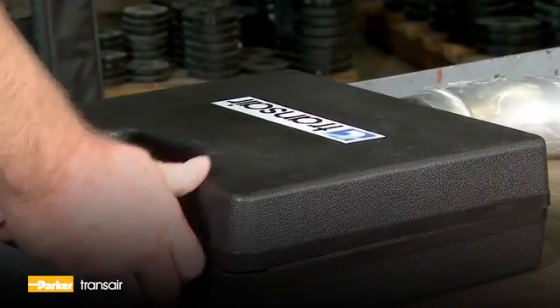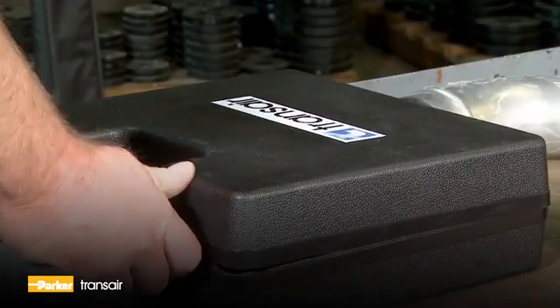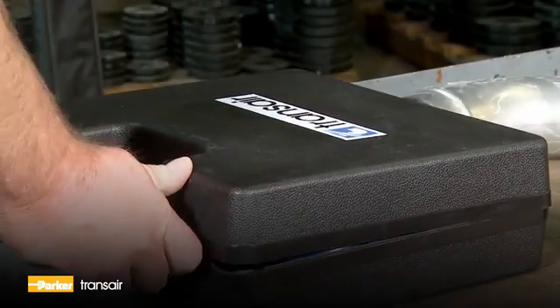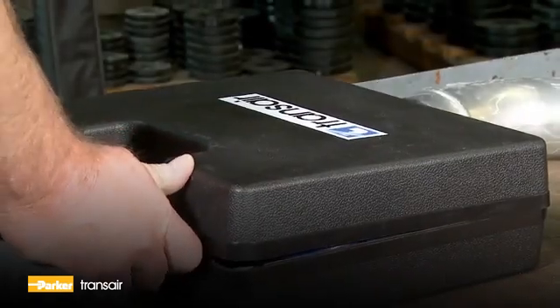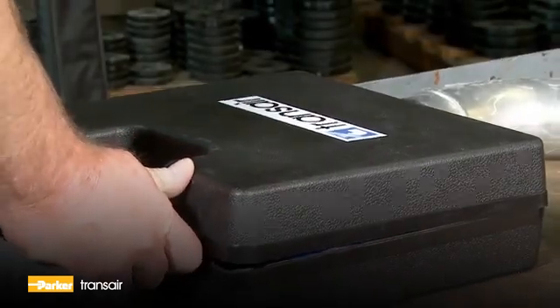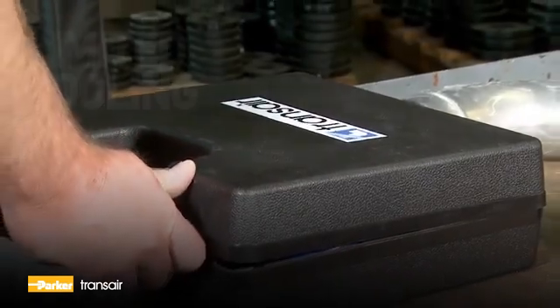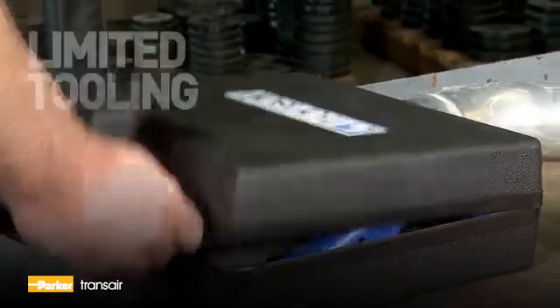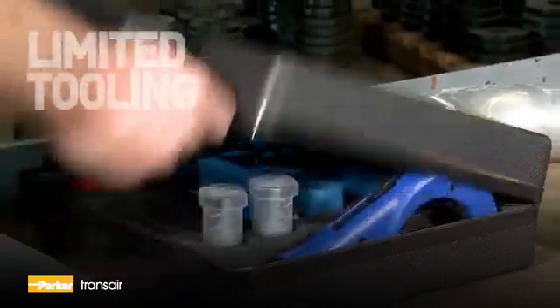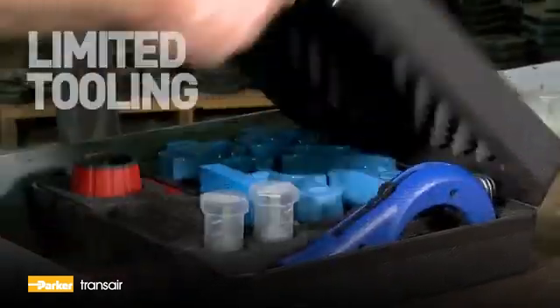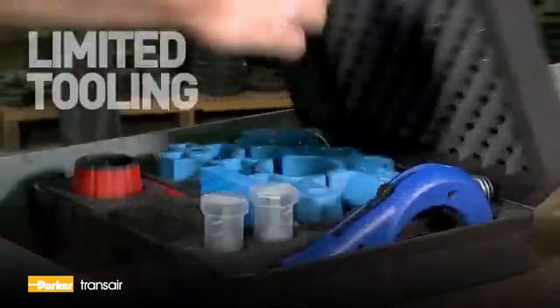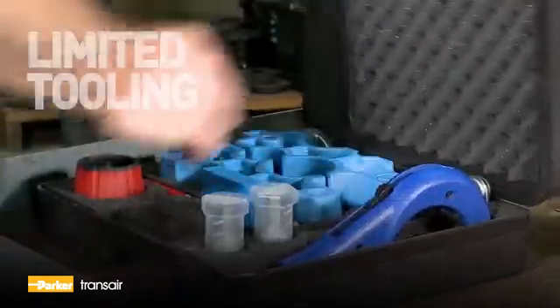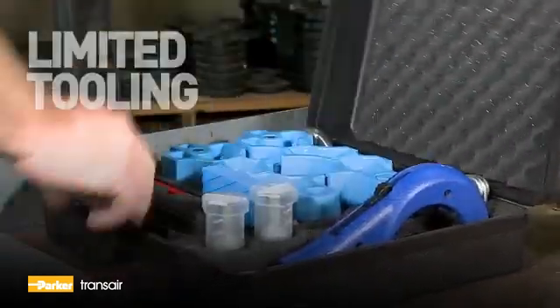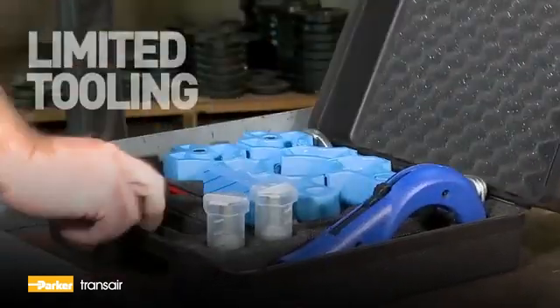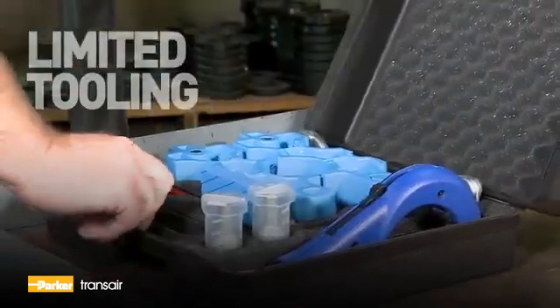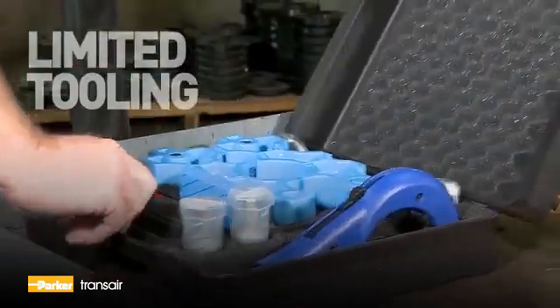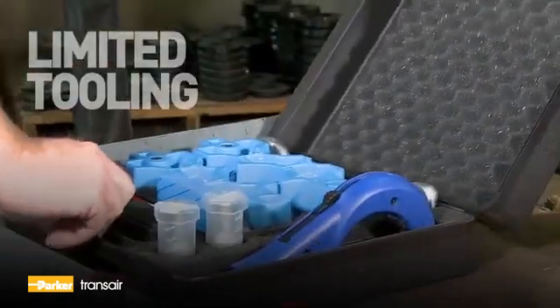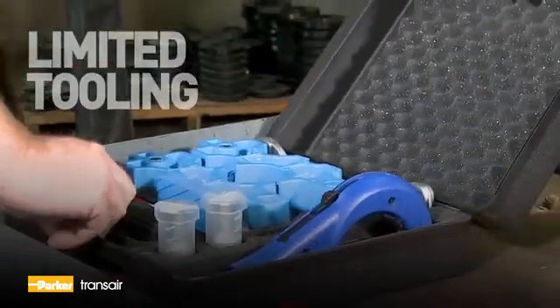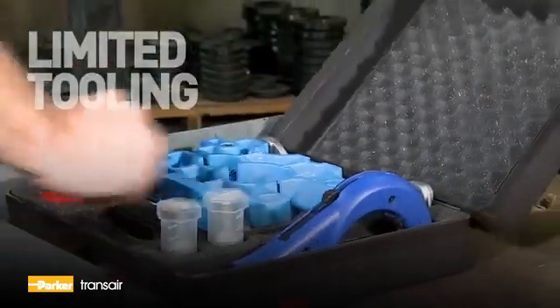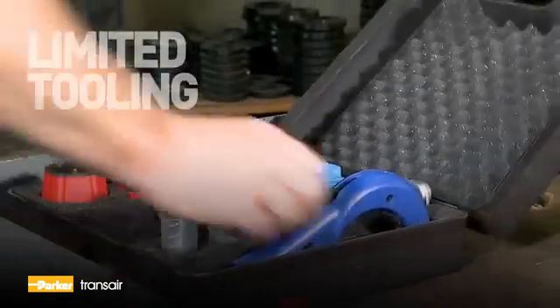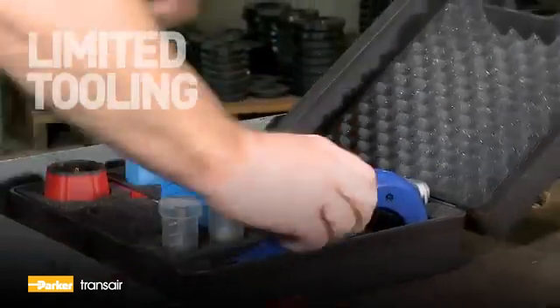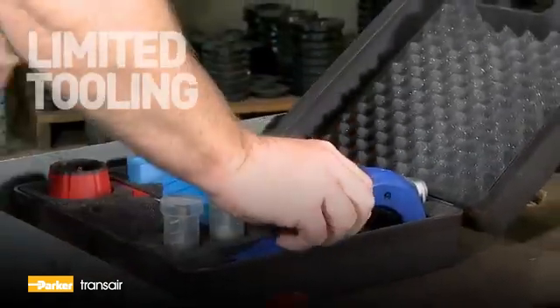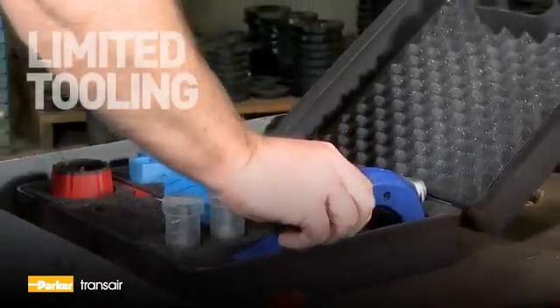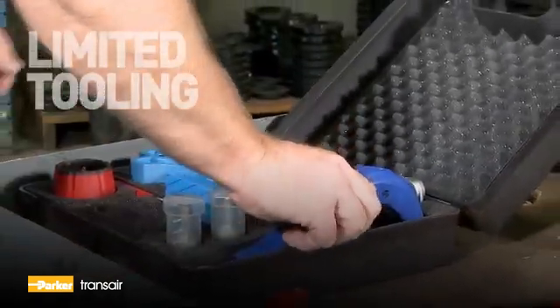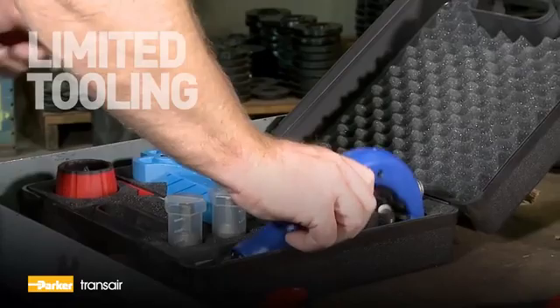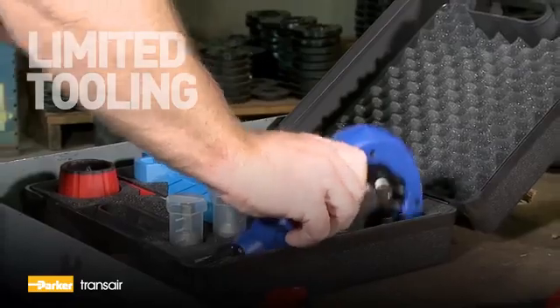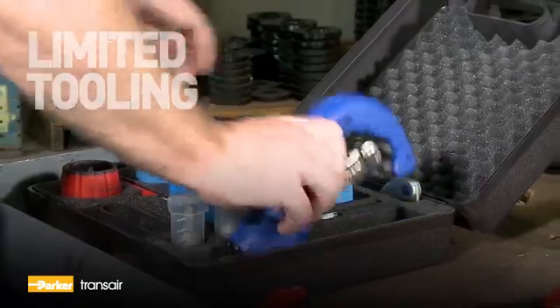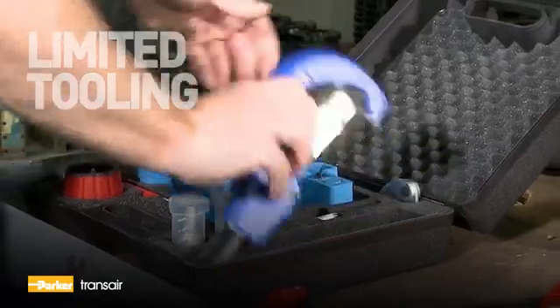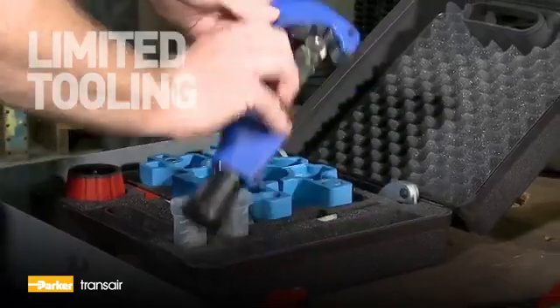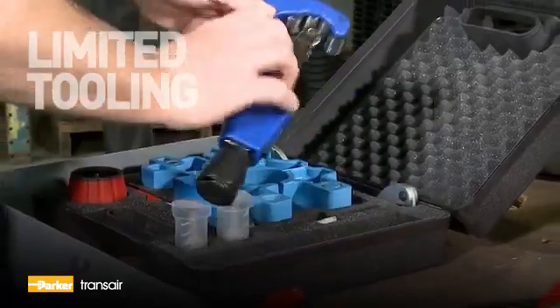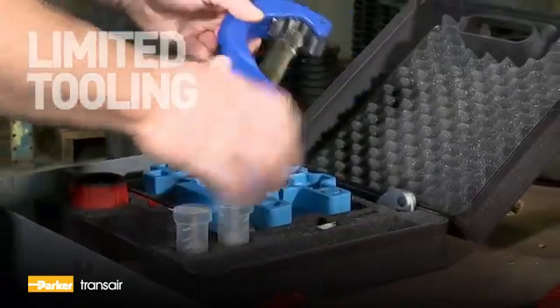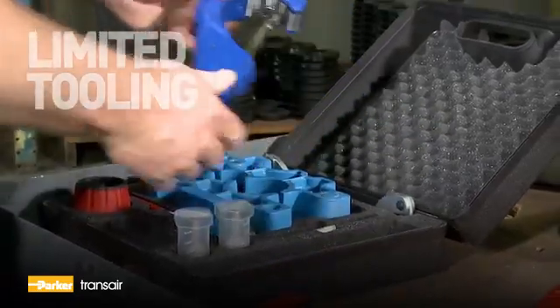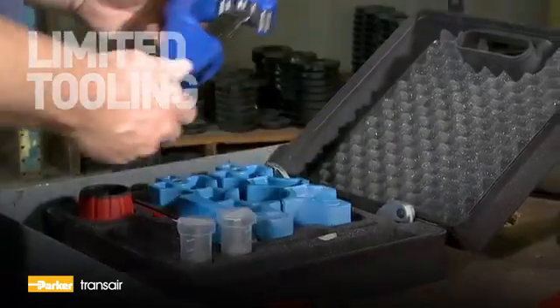Tooling required to install a TransAire system is light, compact, and easy to use.